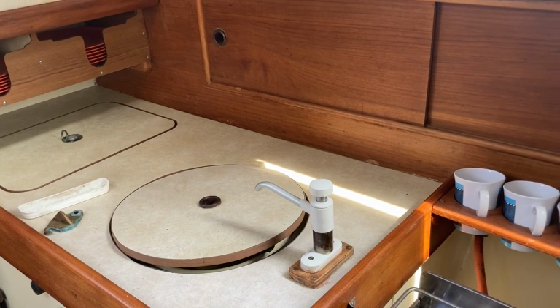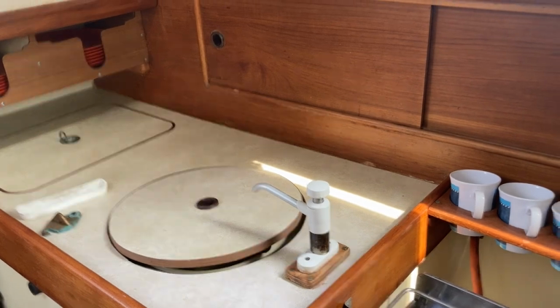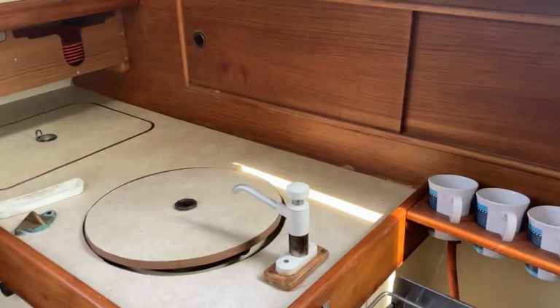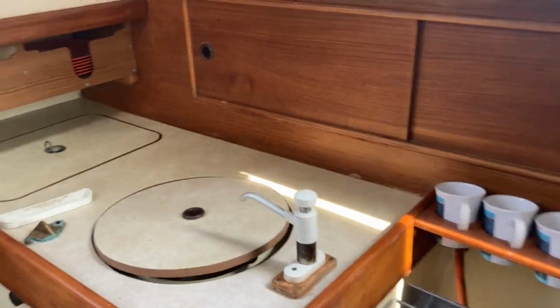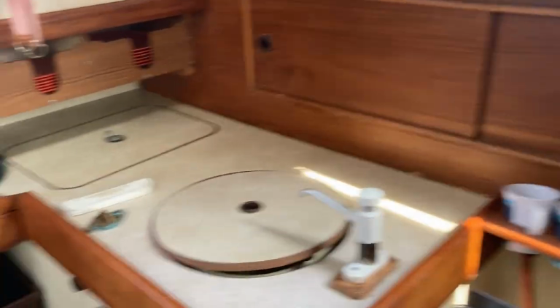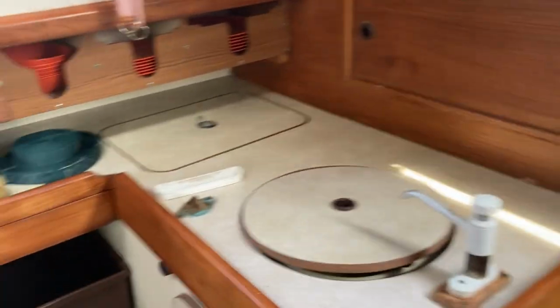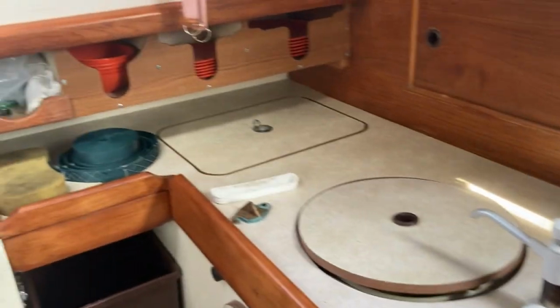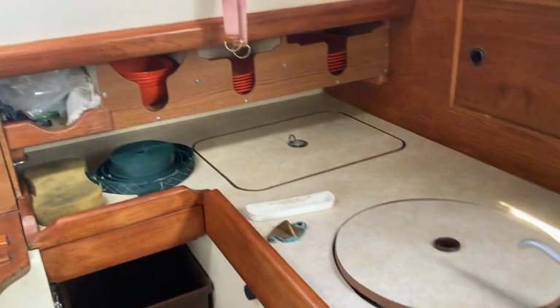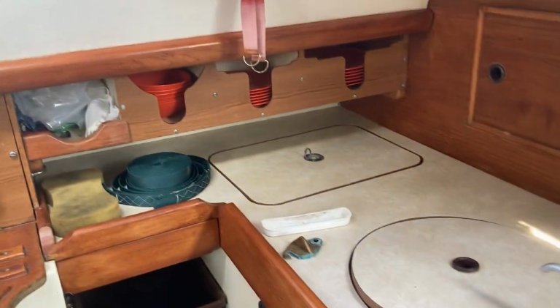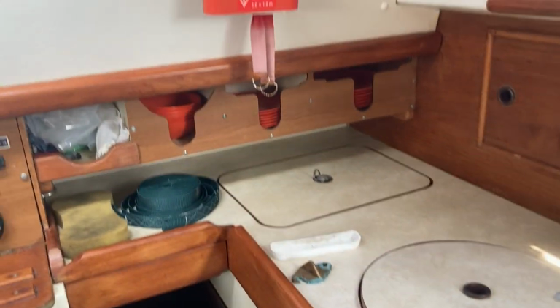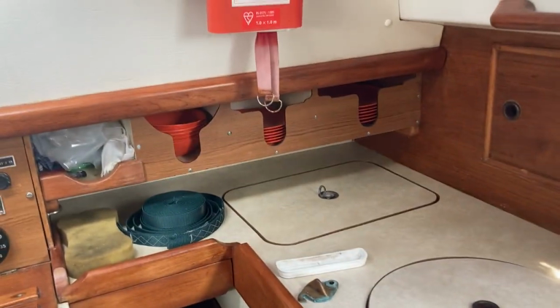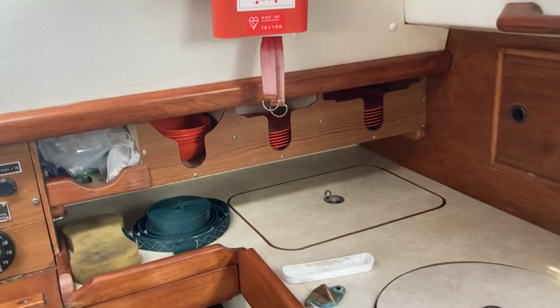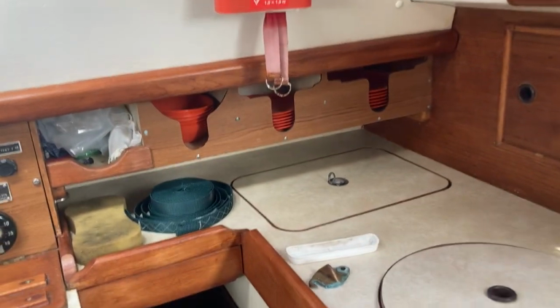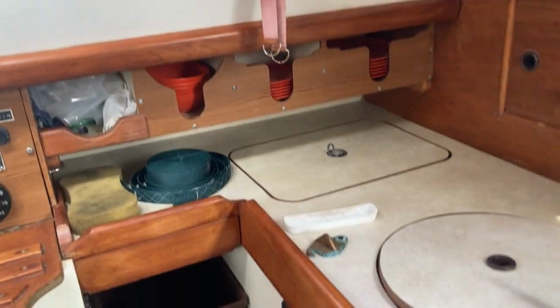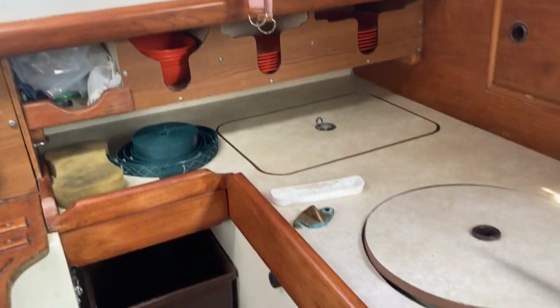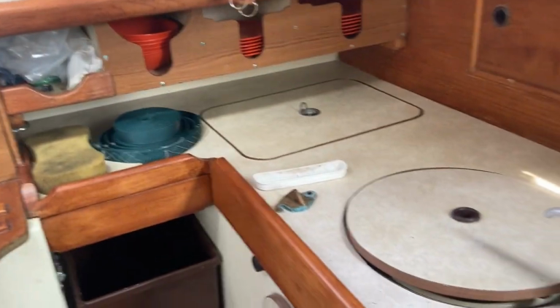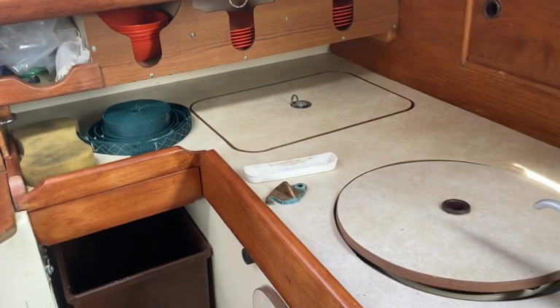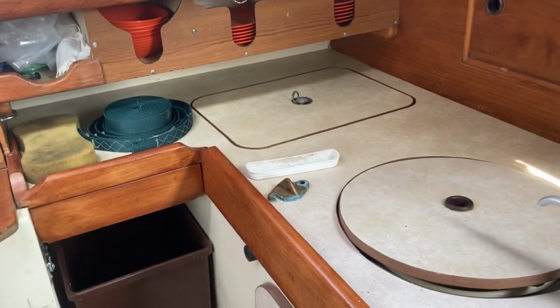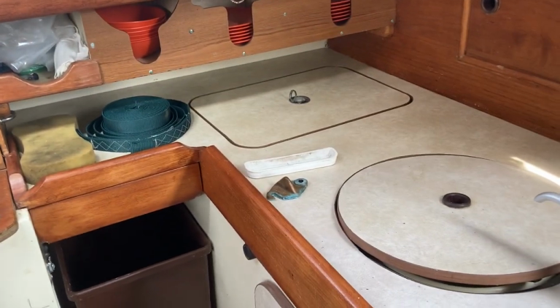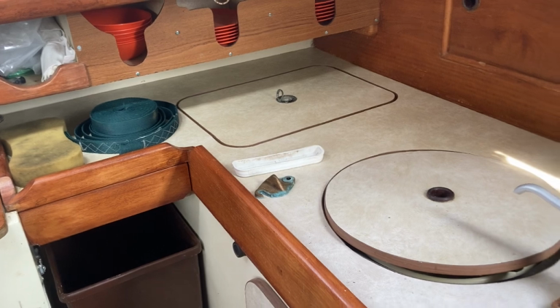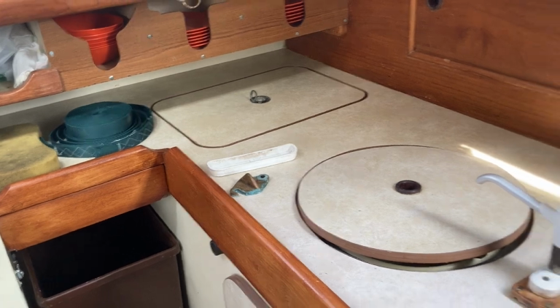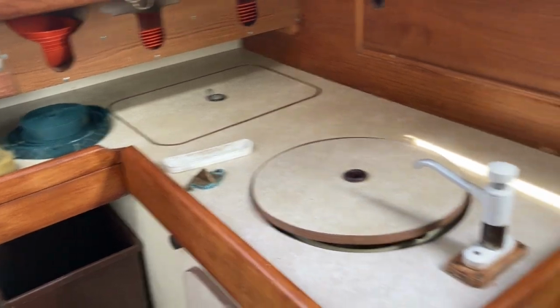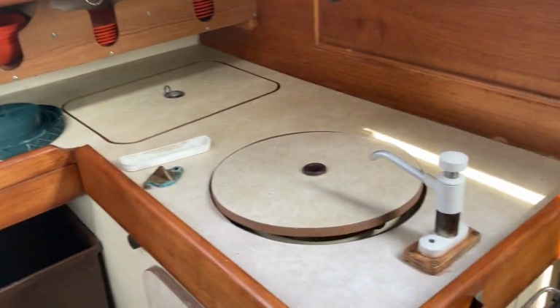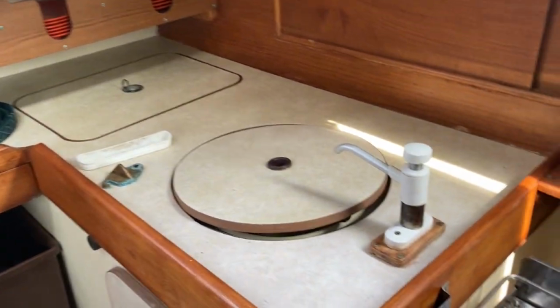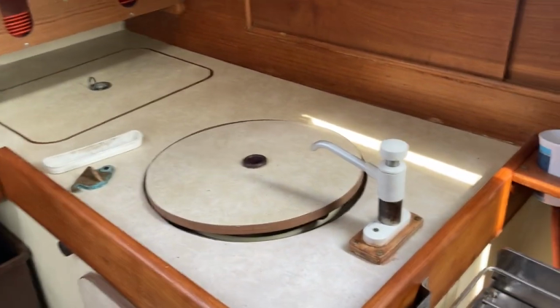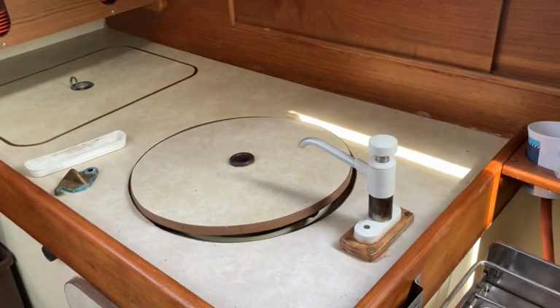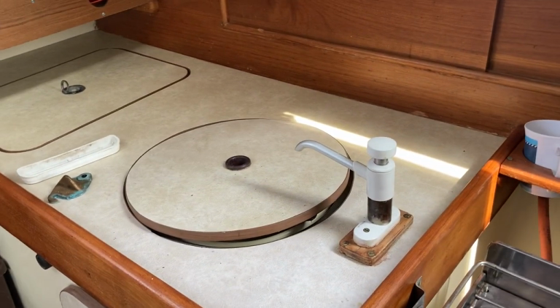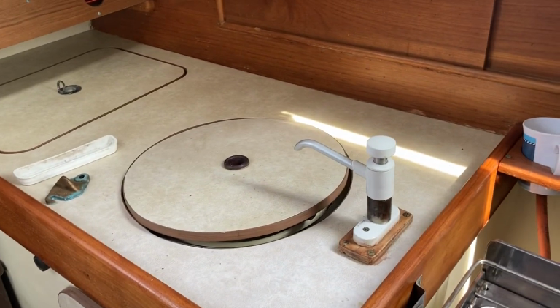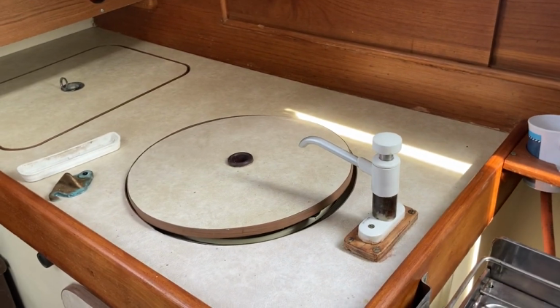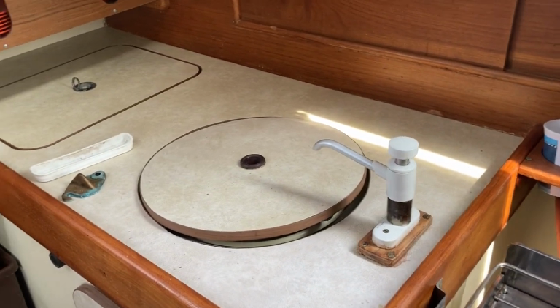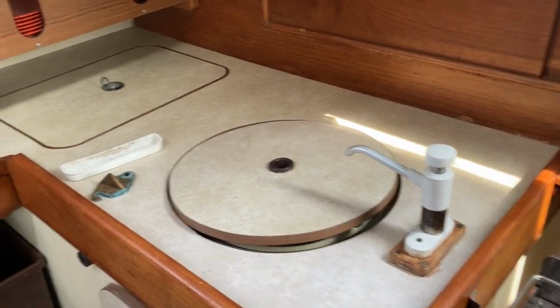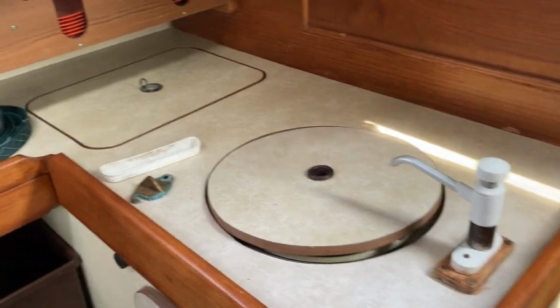Hello, this is Roger from Boatshed Southampton. We're just having a quick look around the inside of this Helmatic 30.